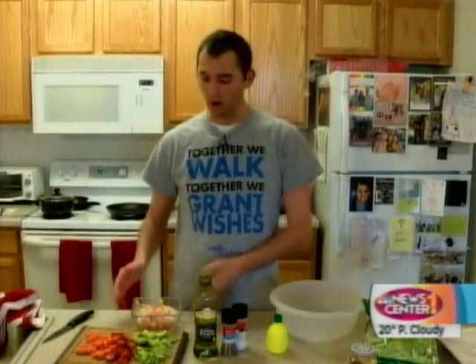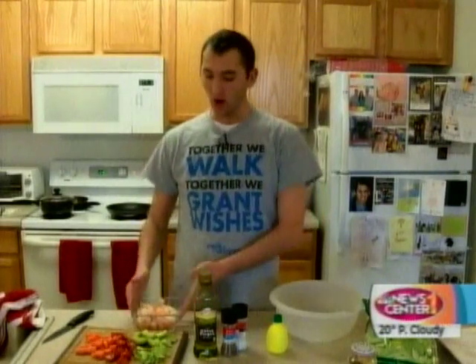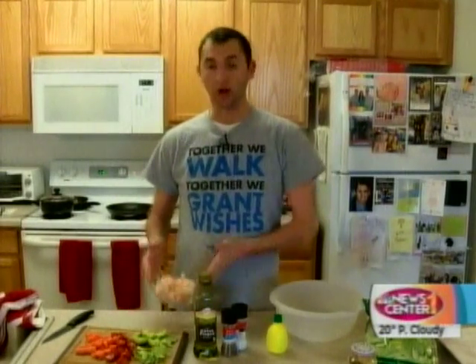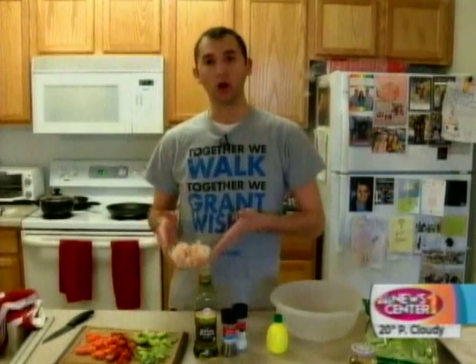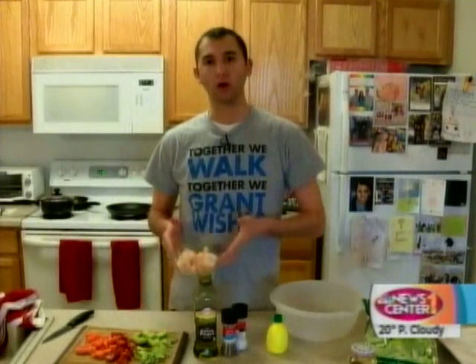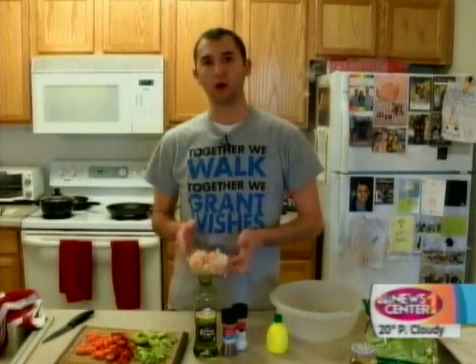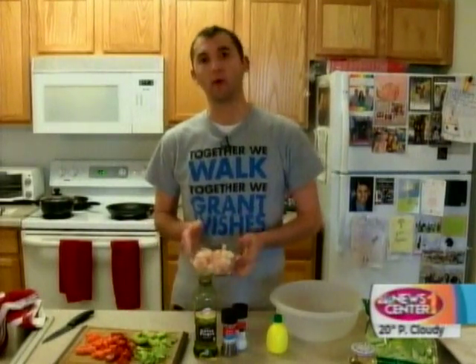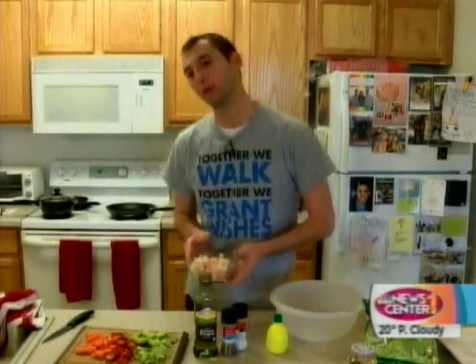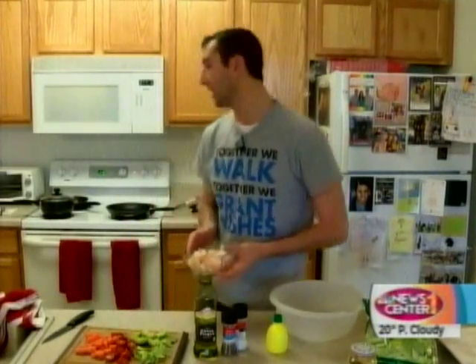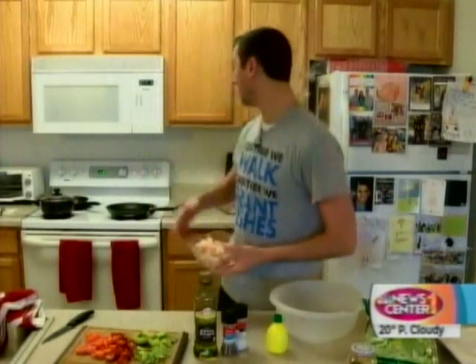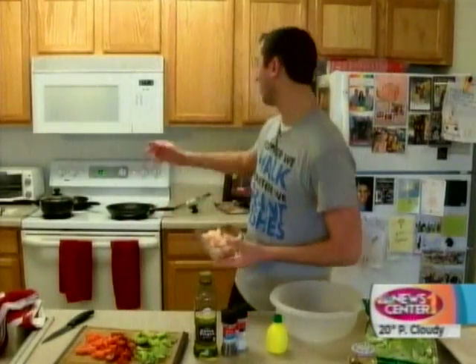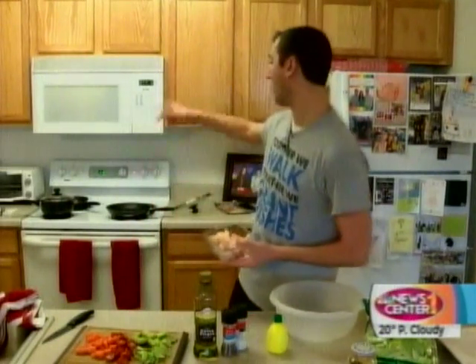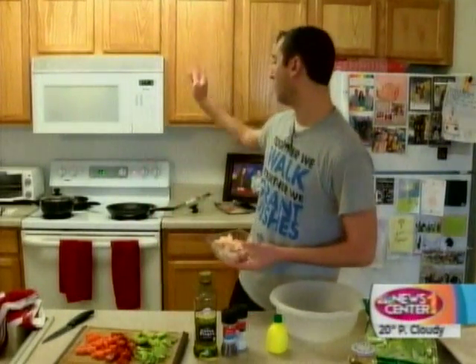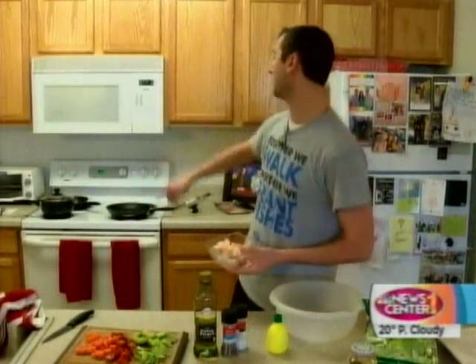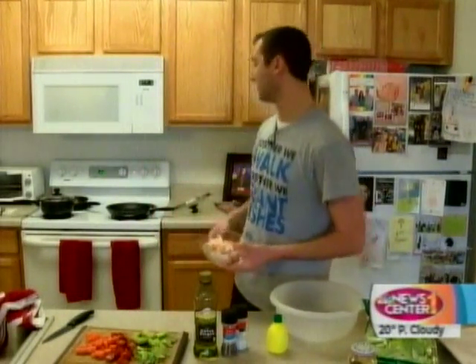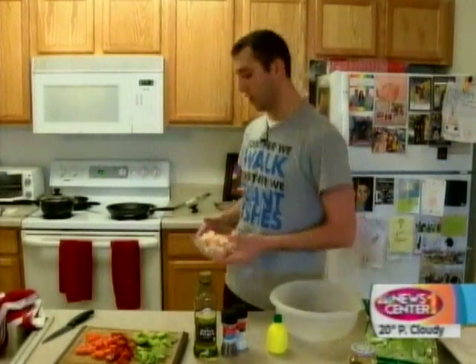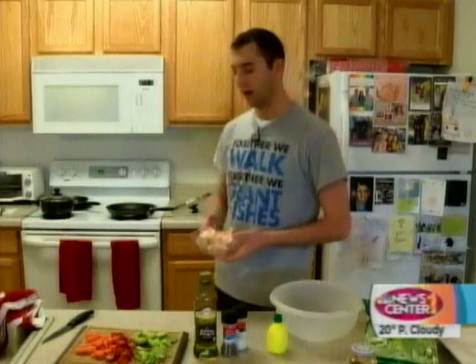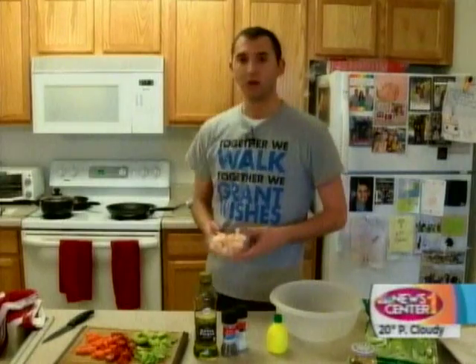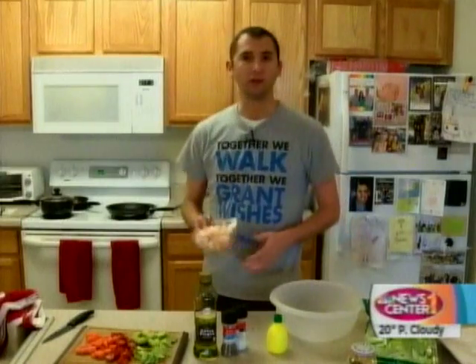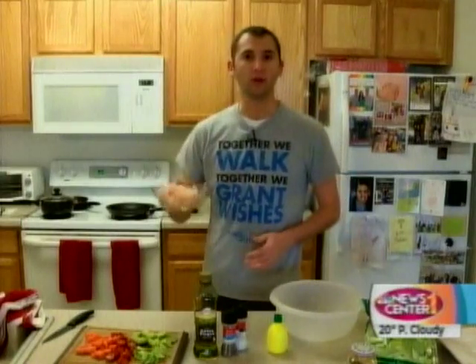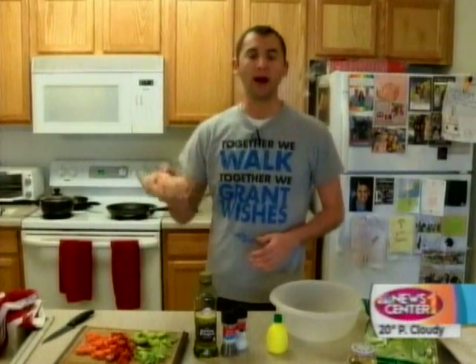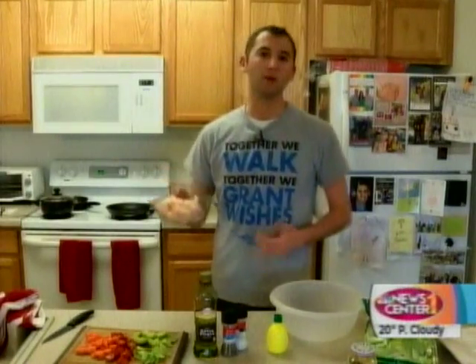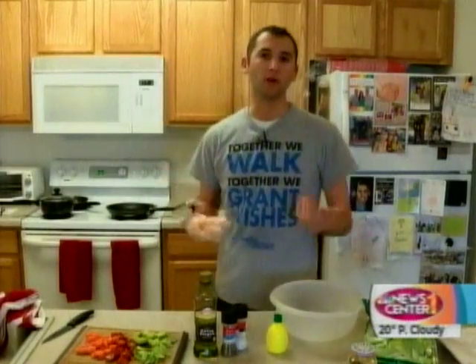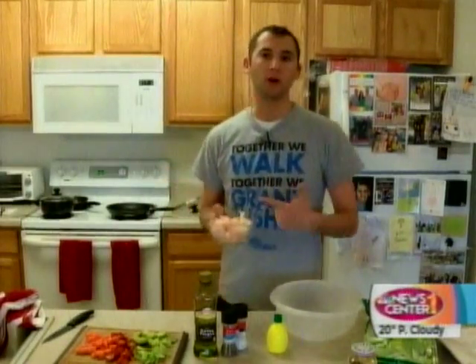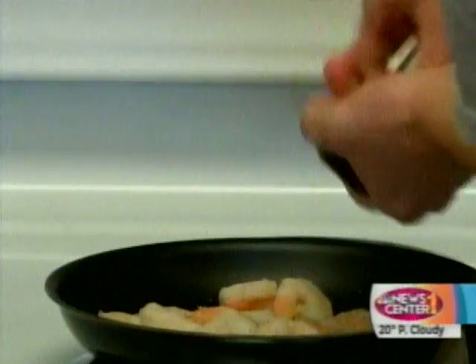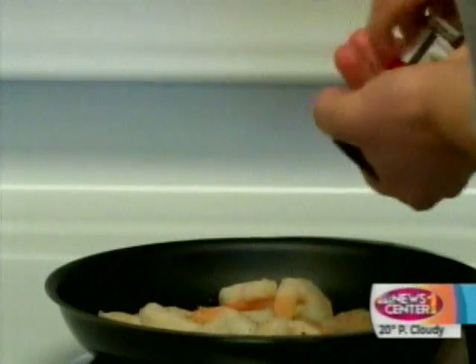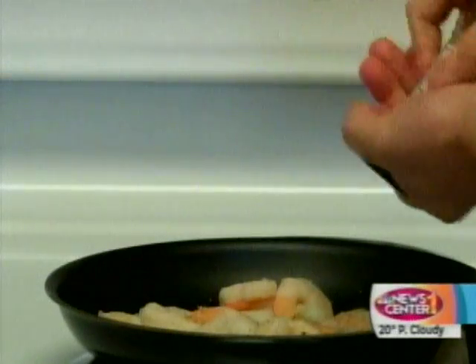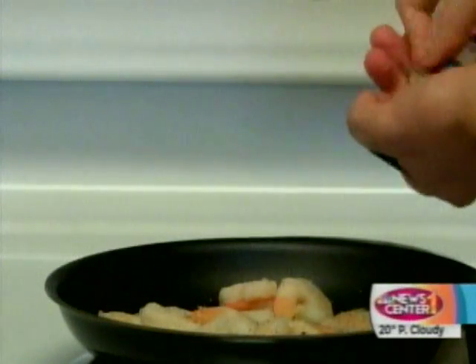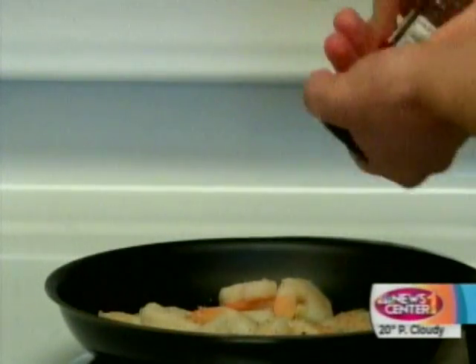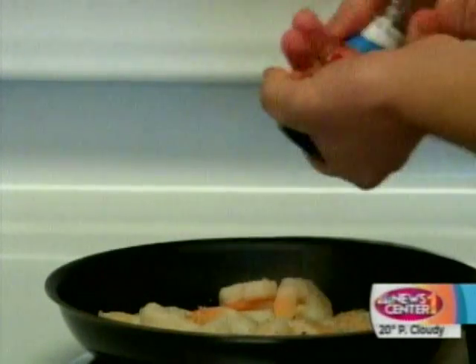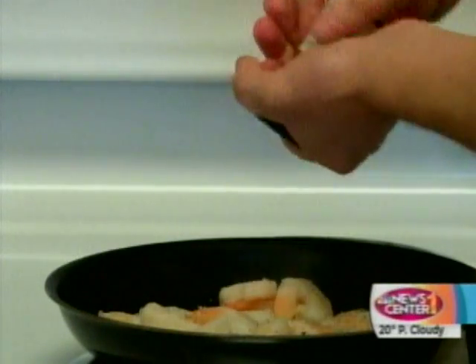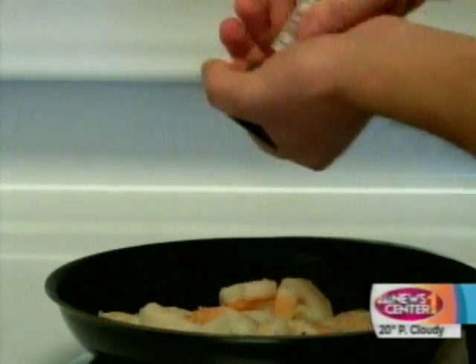Now we're going to cook our shrimp. We're also heating up our corn. Our bacon is still going. Just a little bit of olive oil, salt and pepper, a quick sauté and you're good to go.